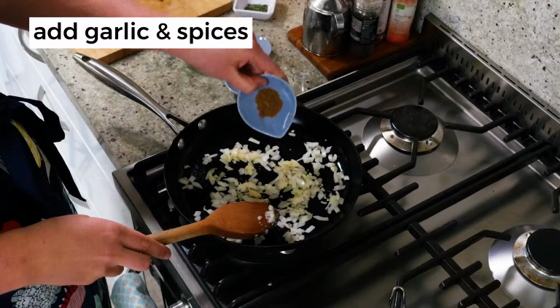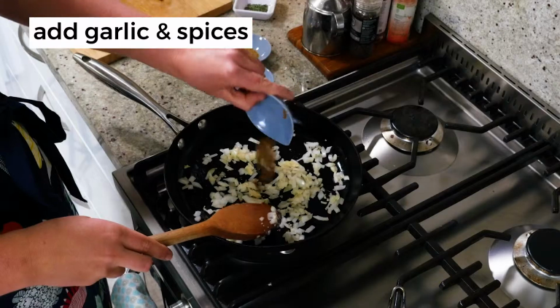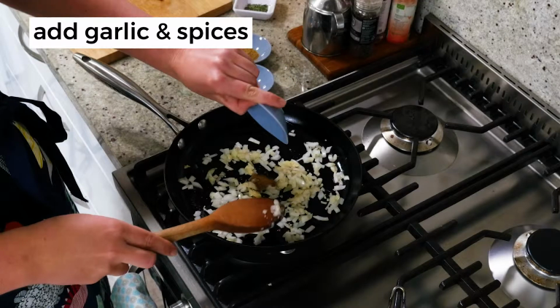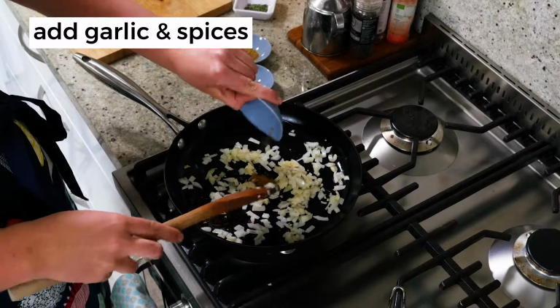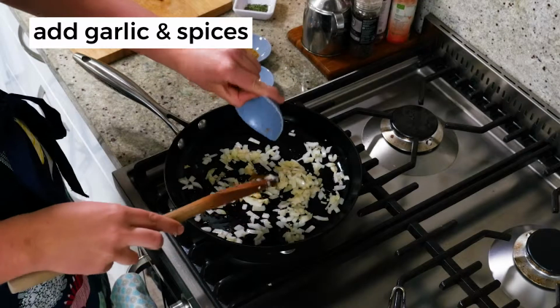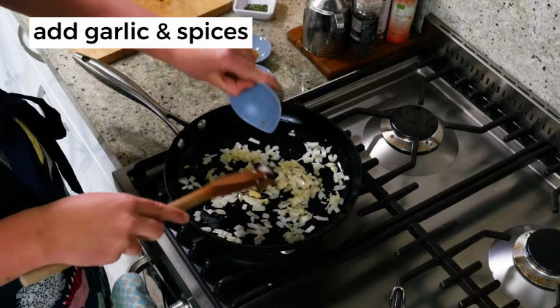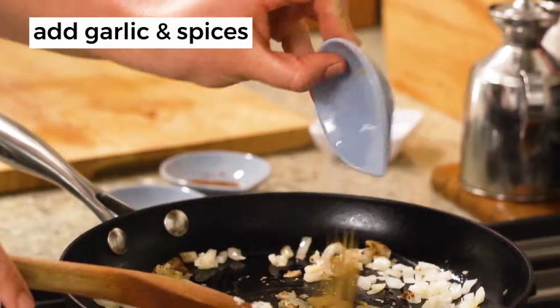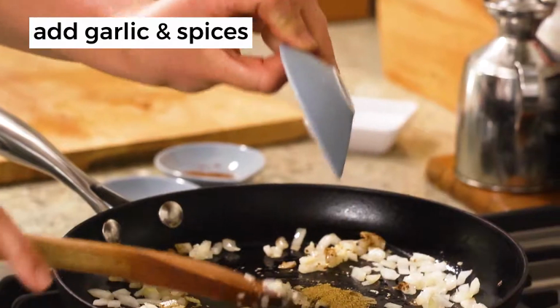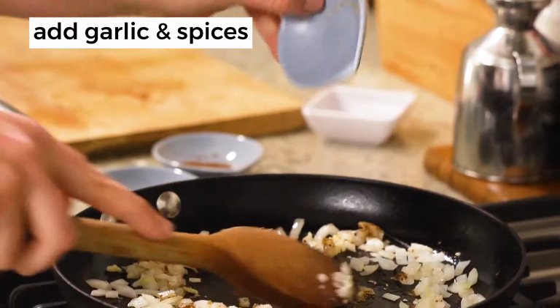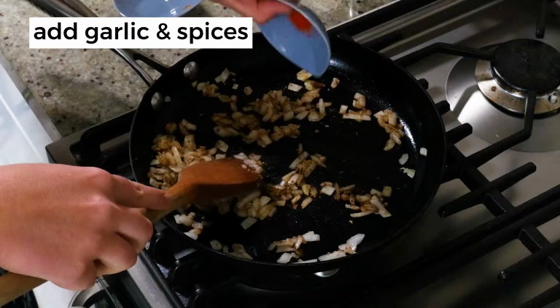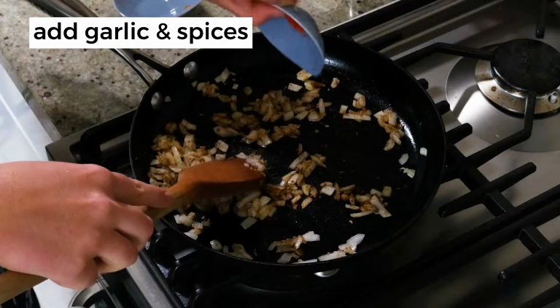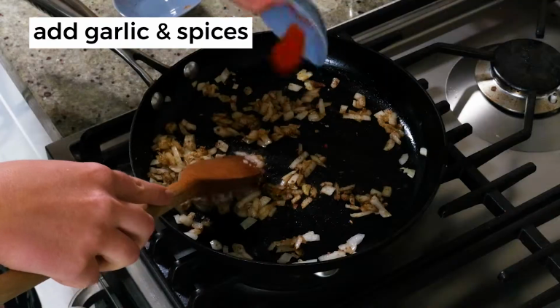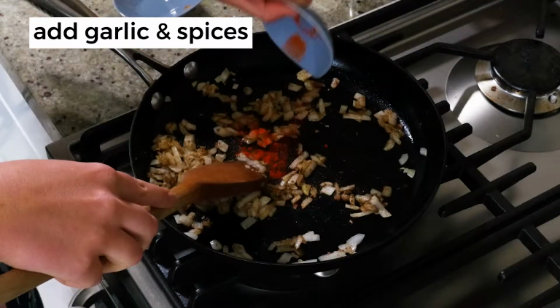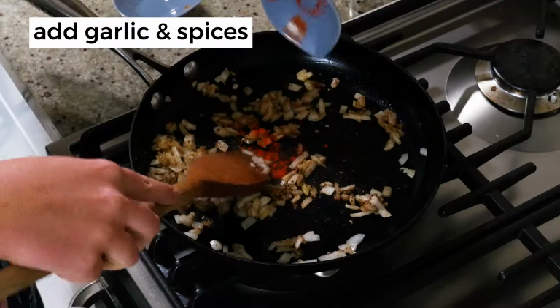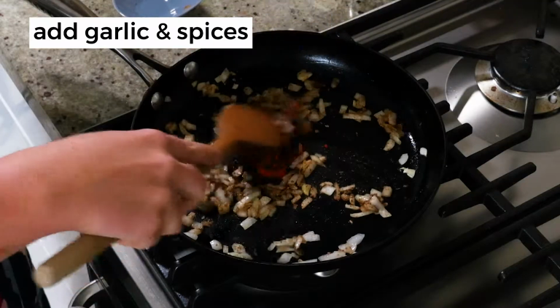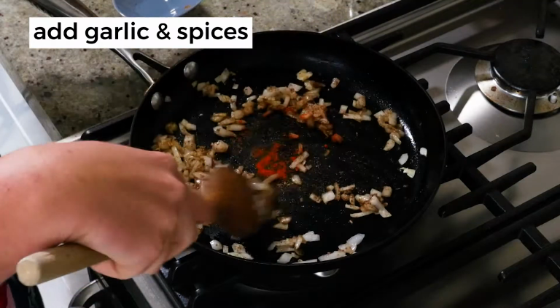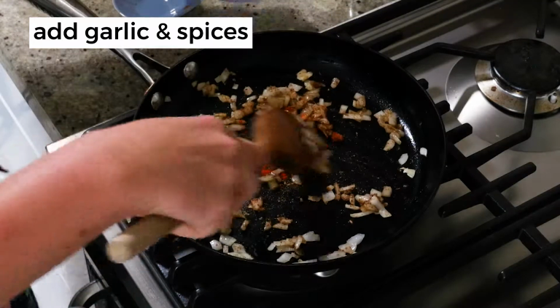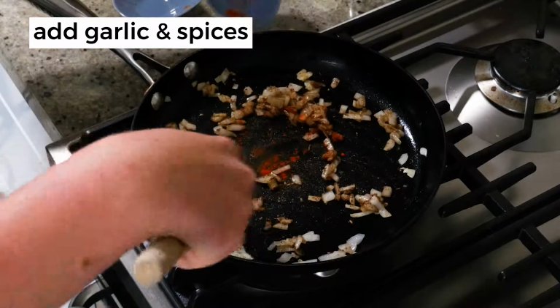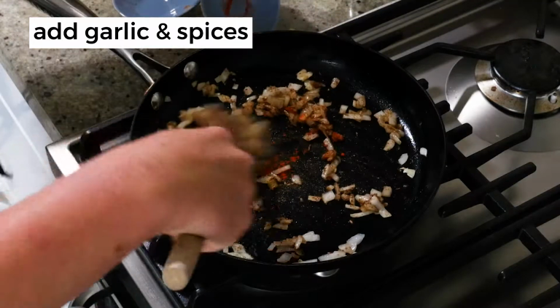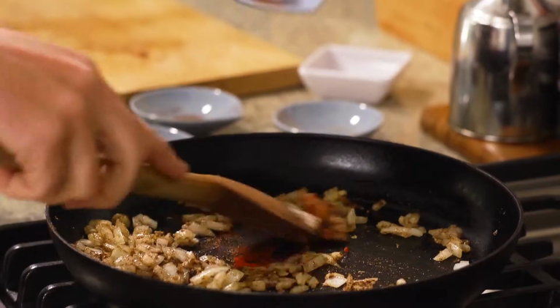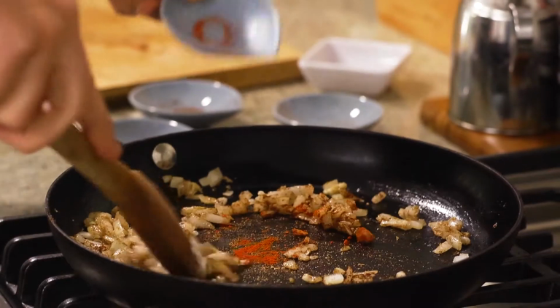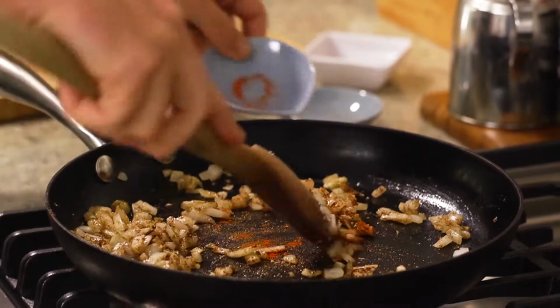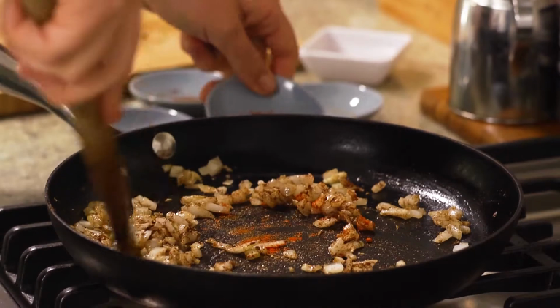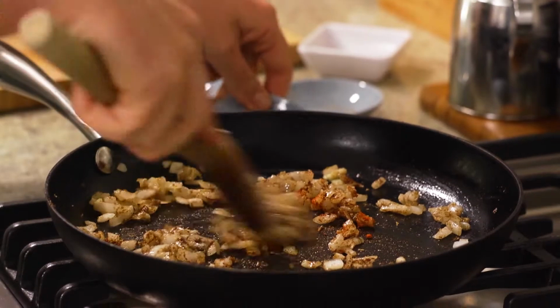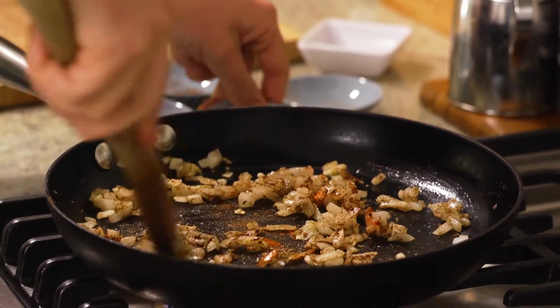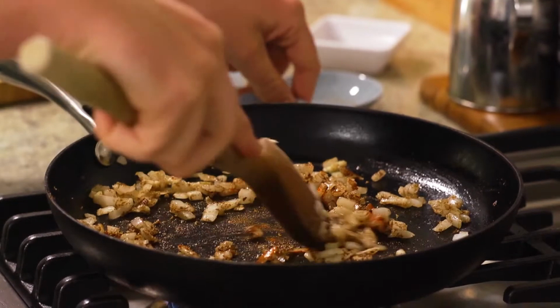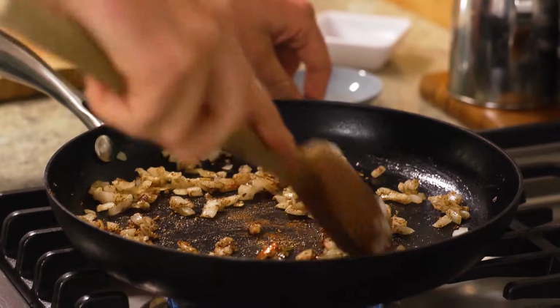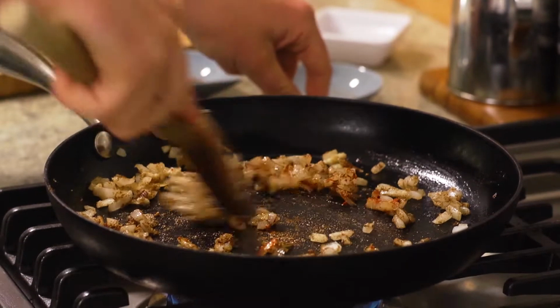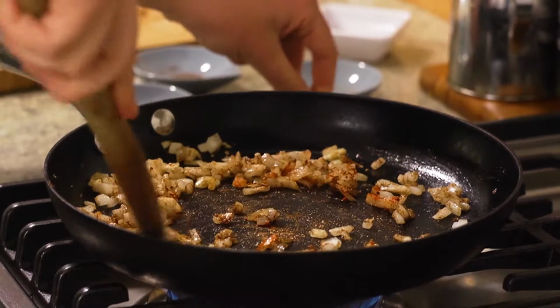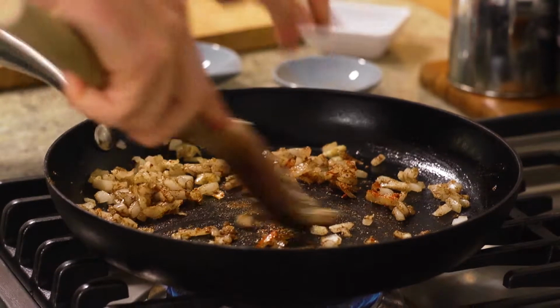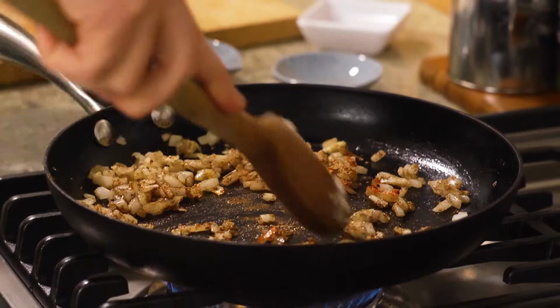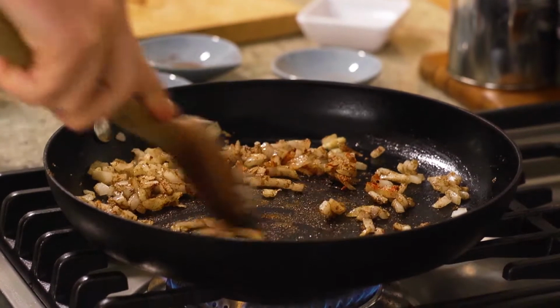Add ground coriander, cumin, chilli powder and paprika. Frying your spices will help get more flavour out of them.